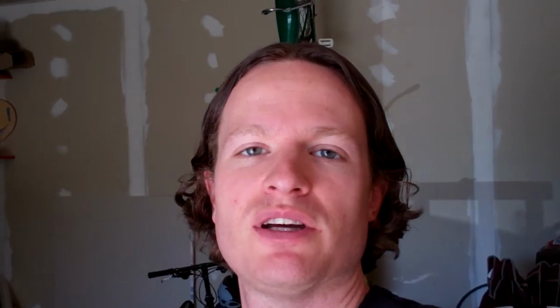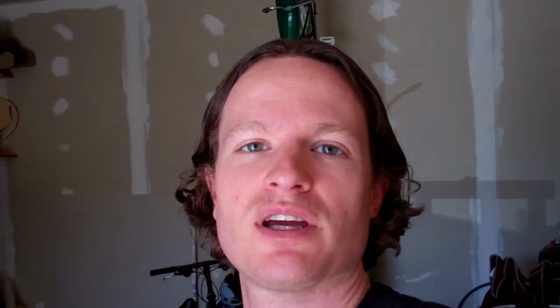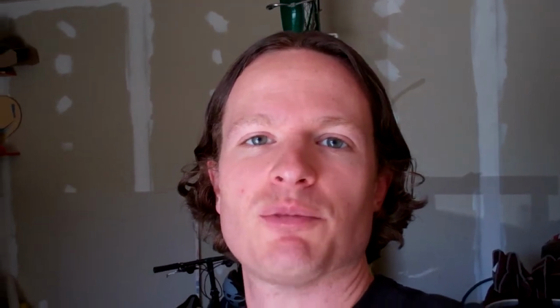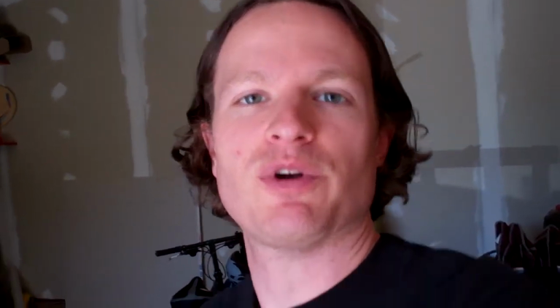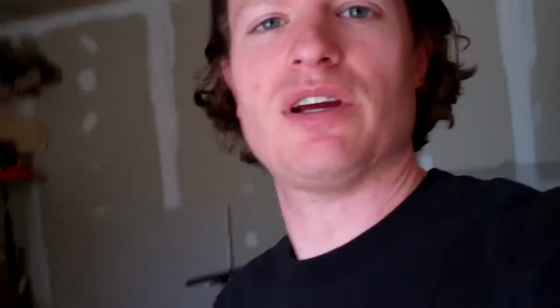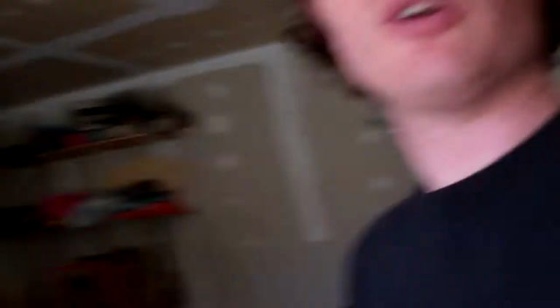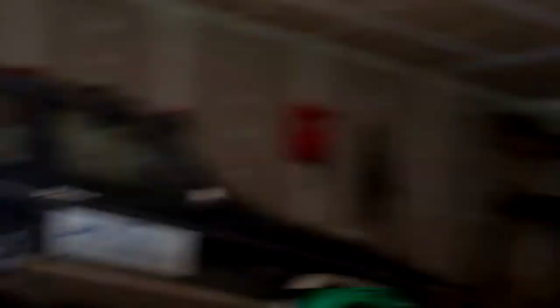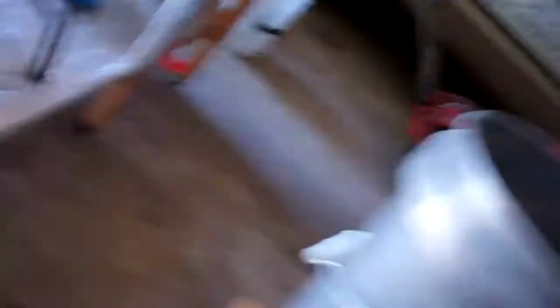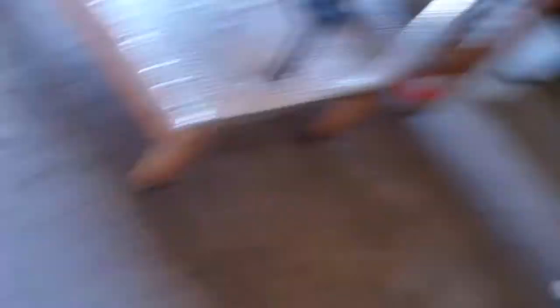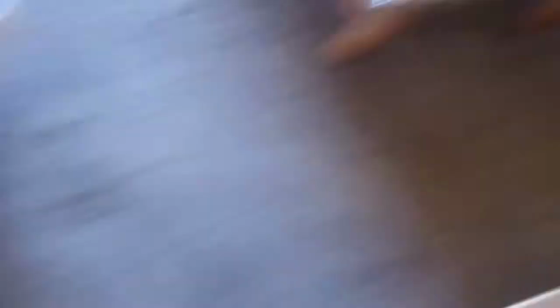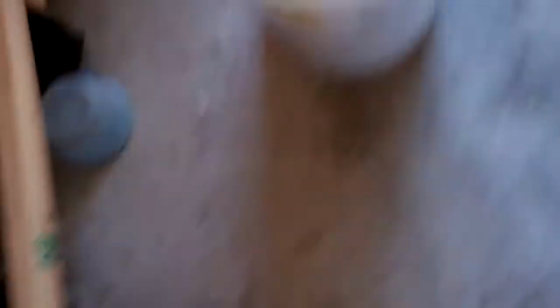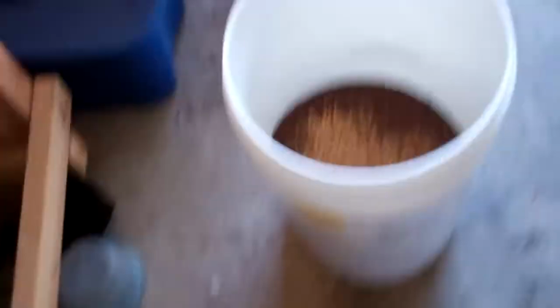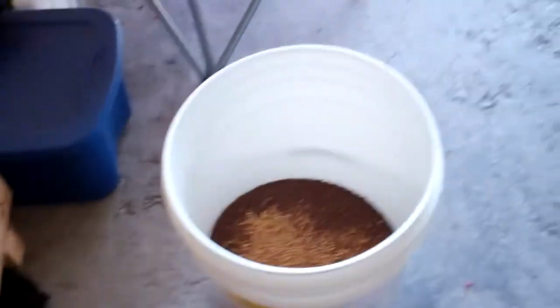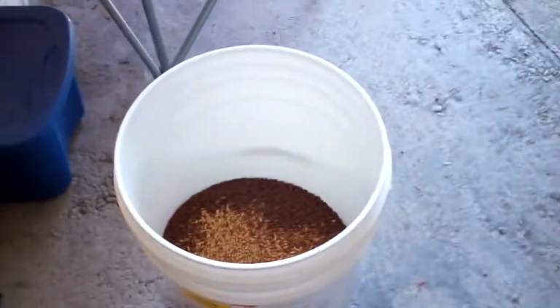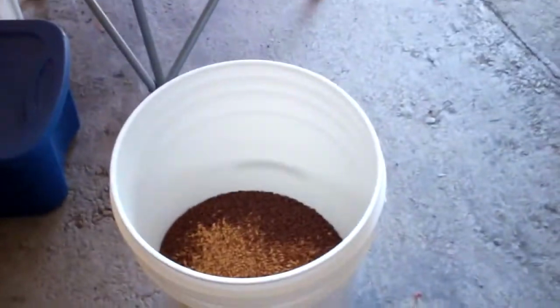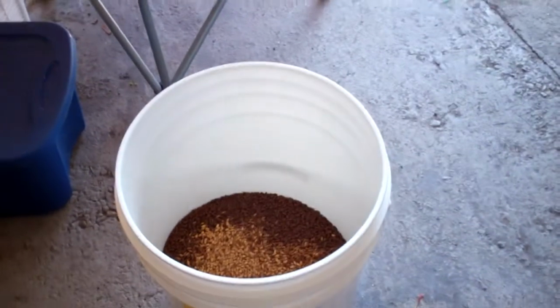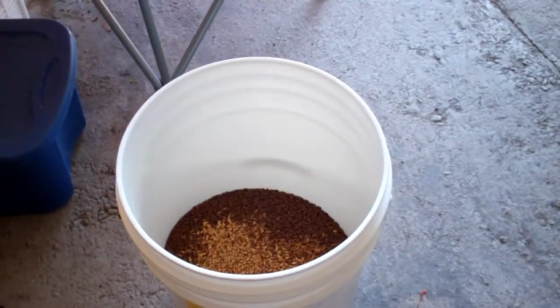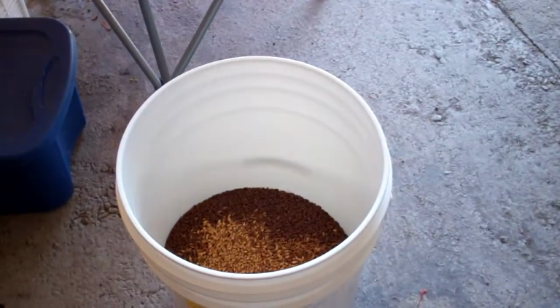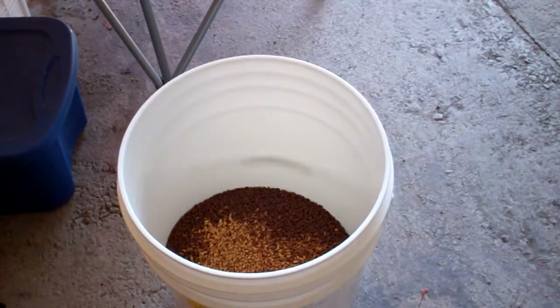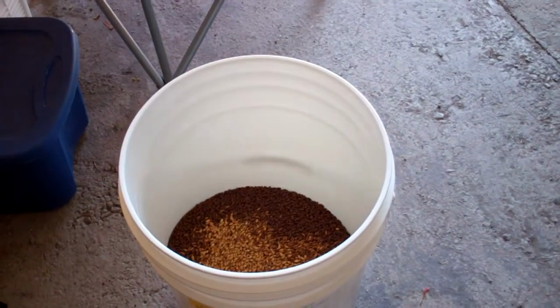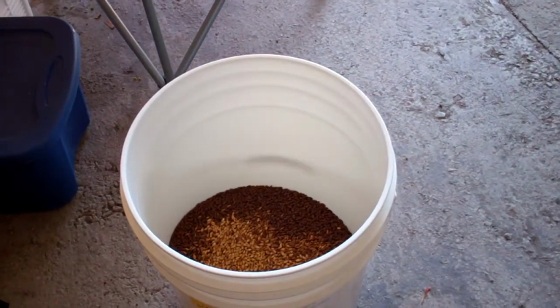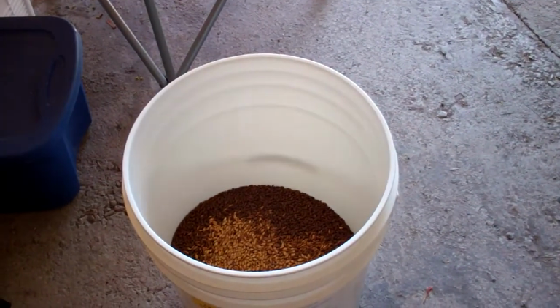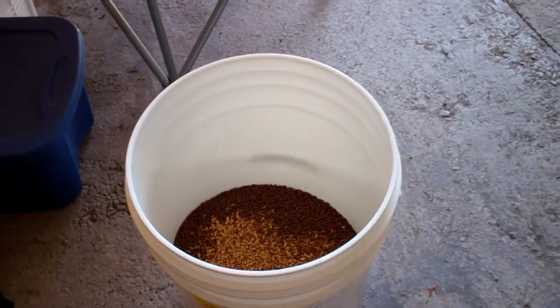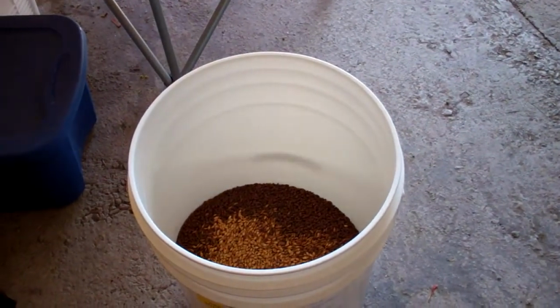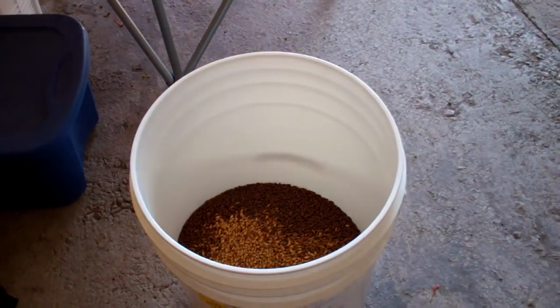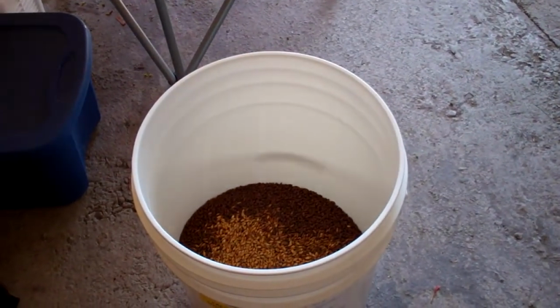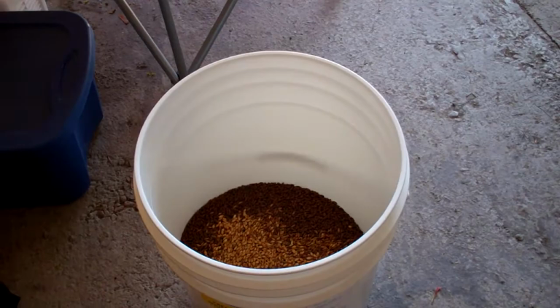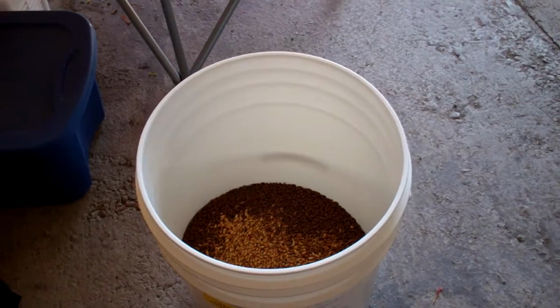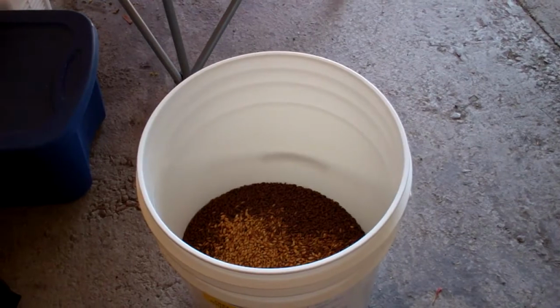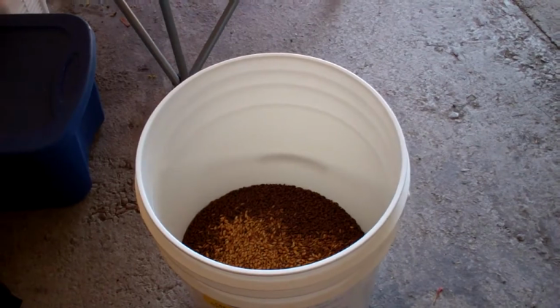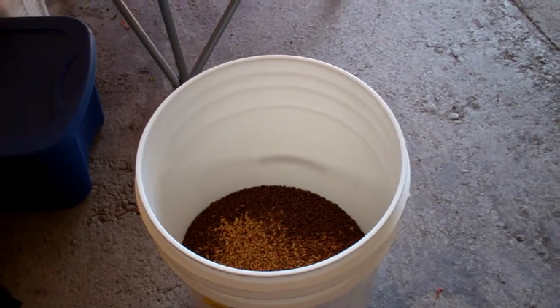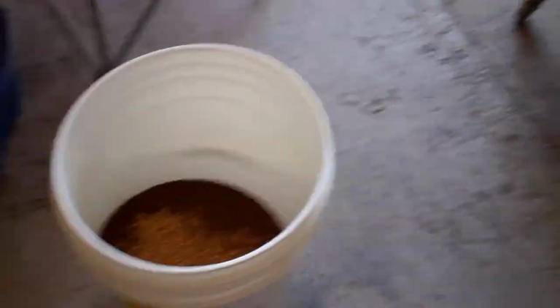Got my grain ready to crack there and strike water's heating.